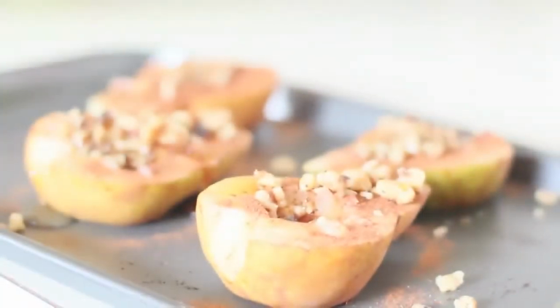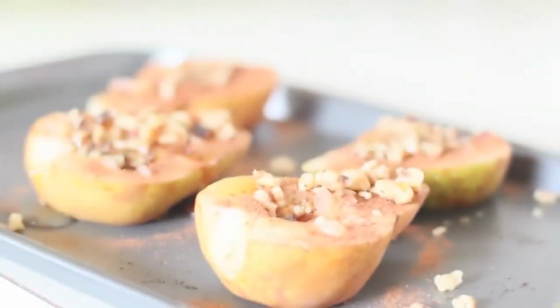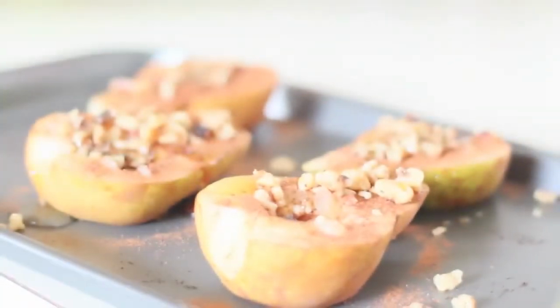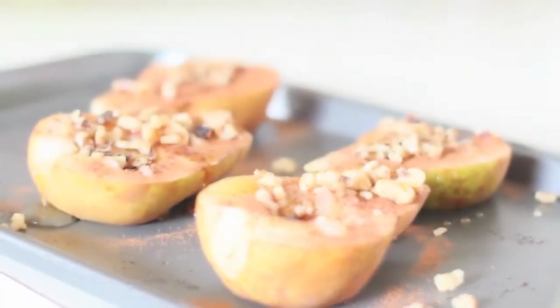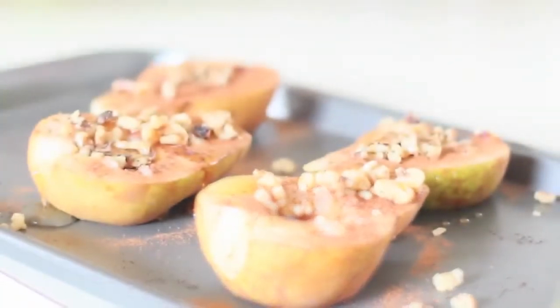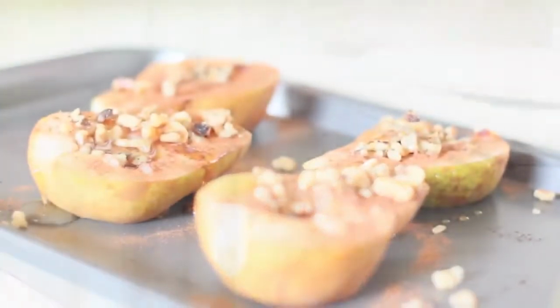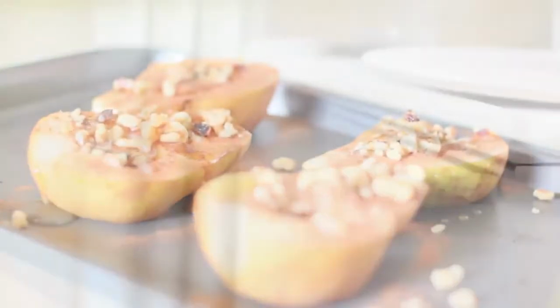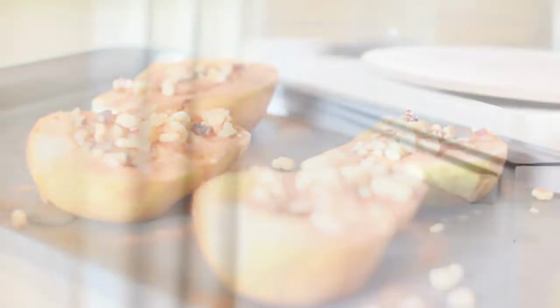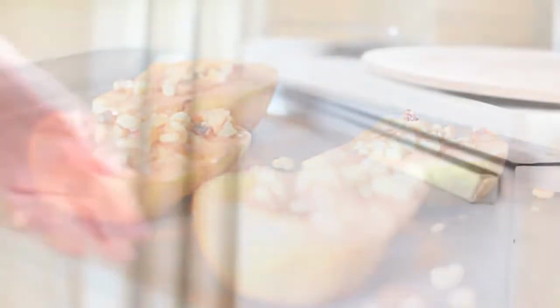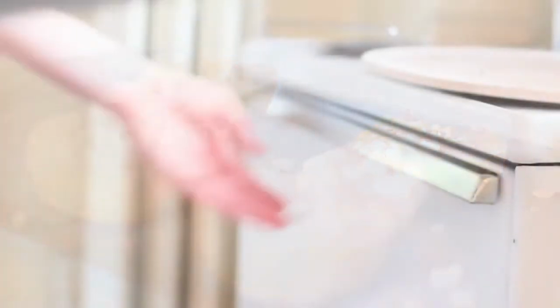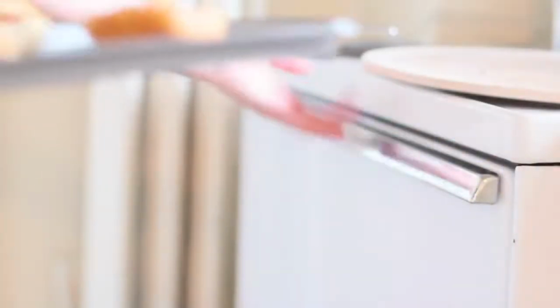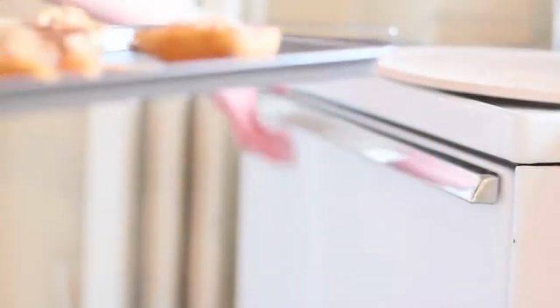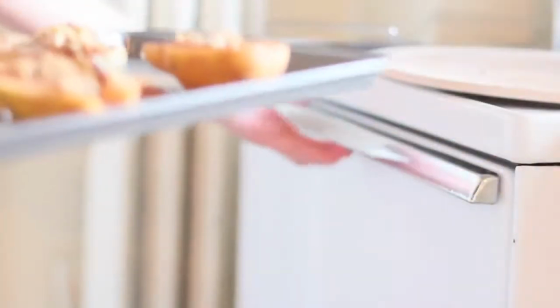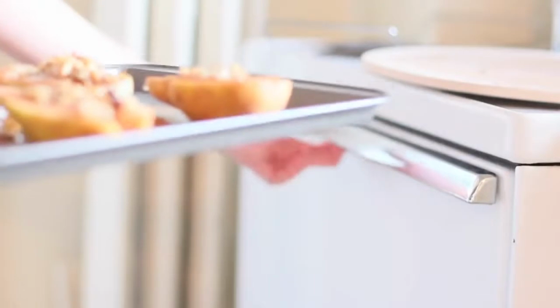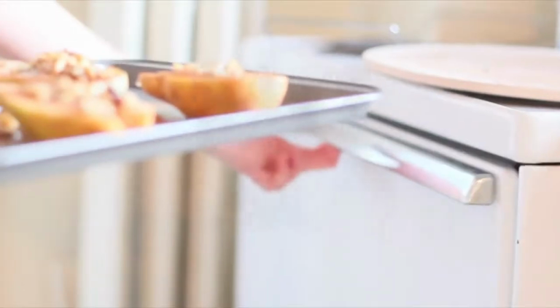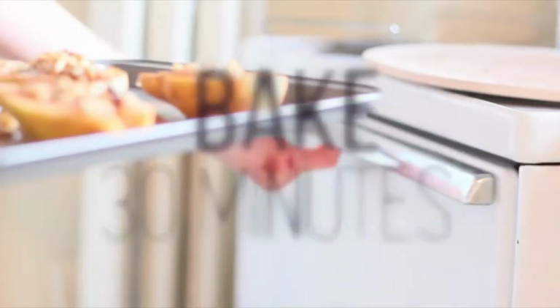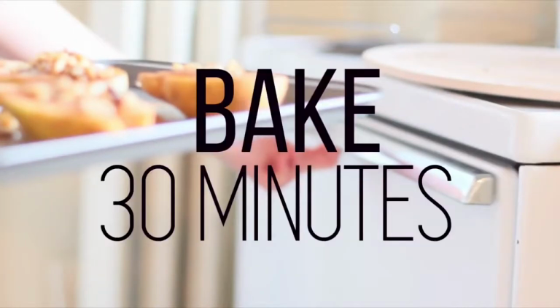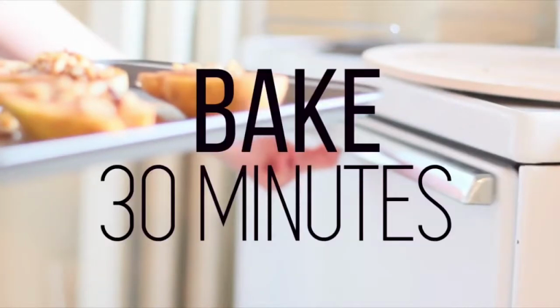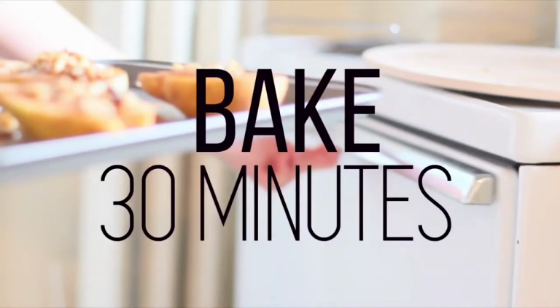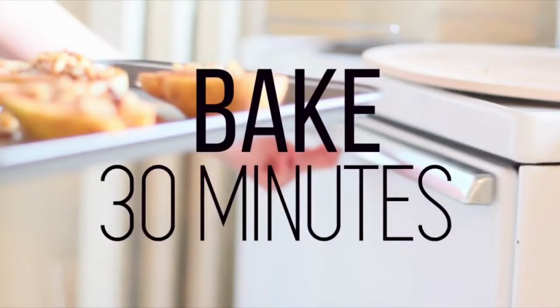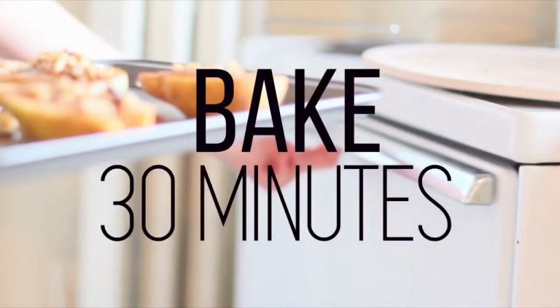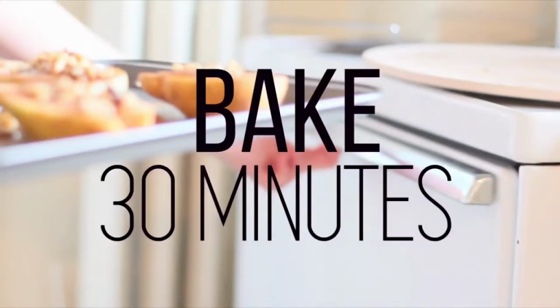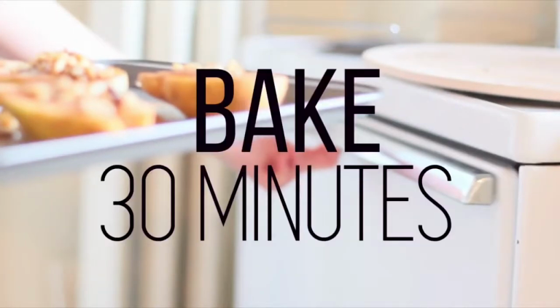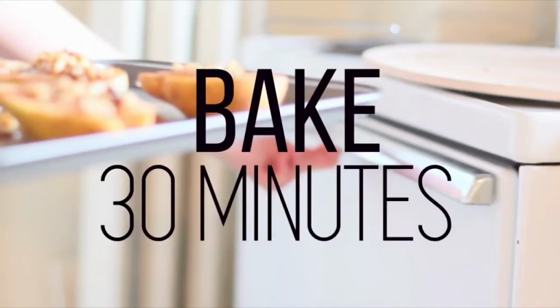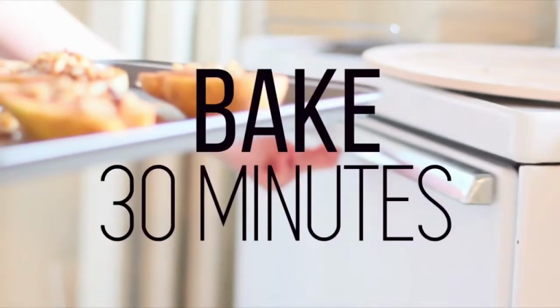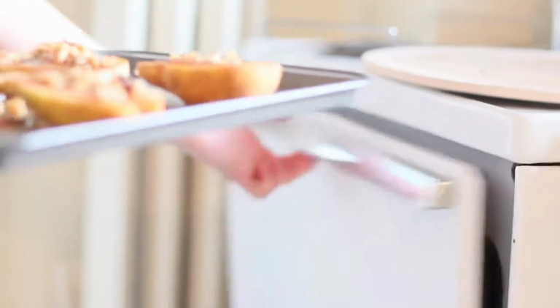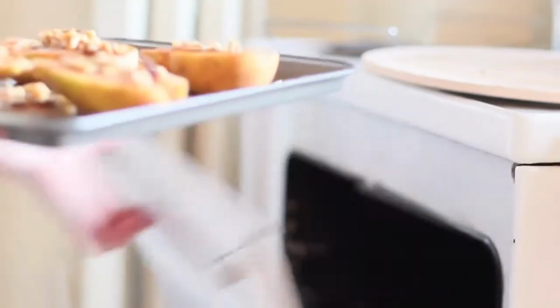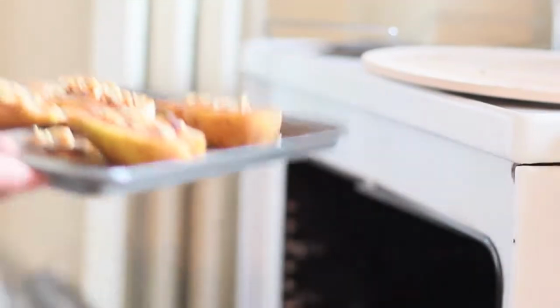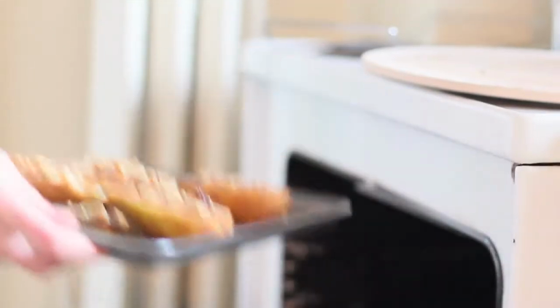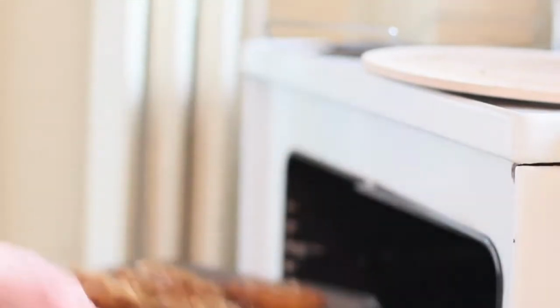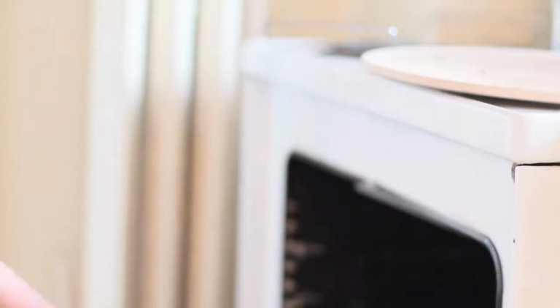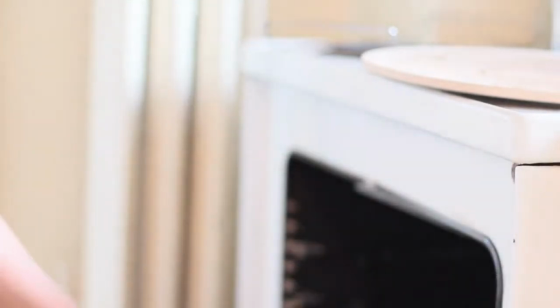After that, put it in the oven and bake for 30 minutes. That is all you have to do.